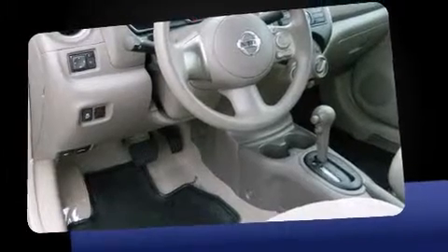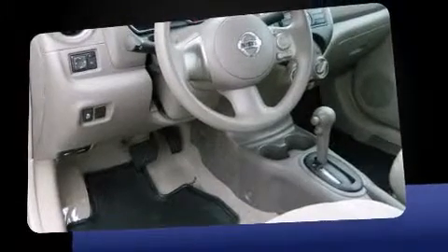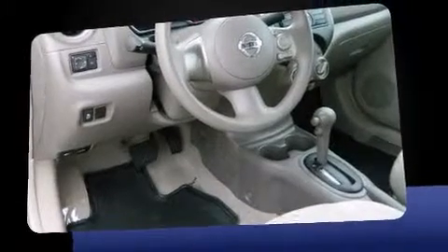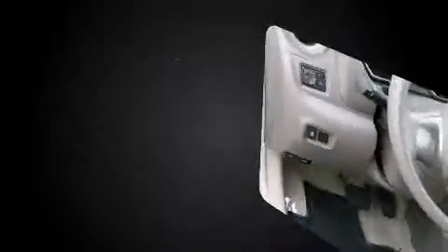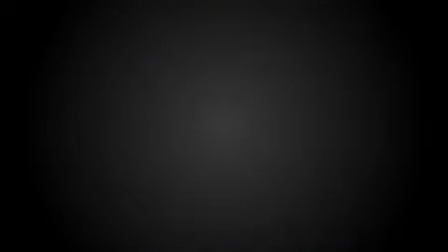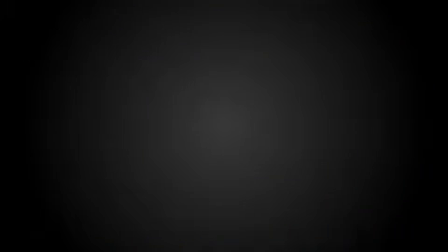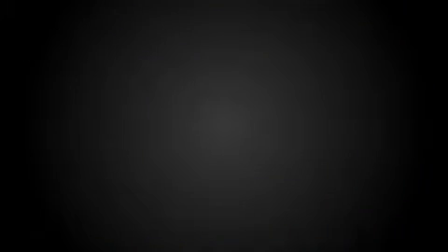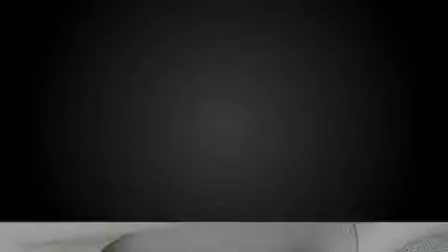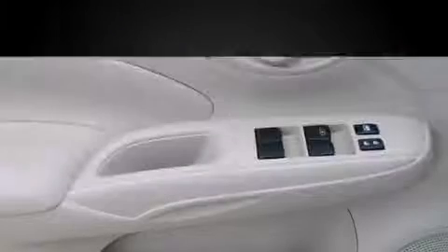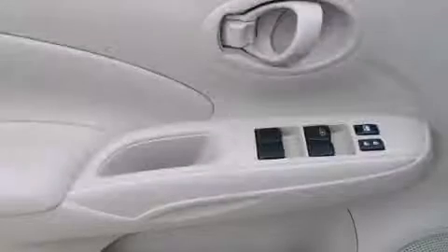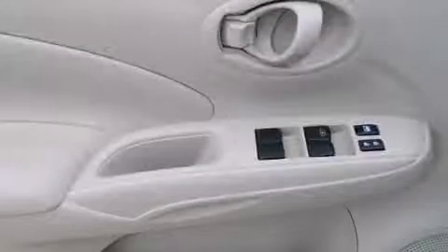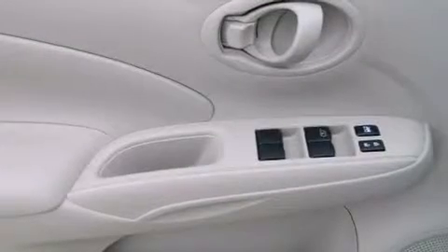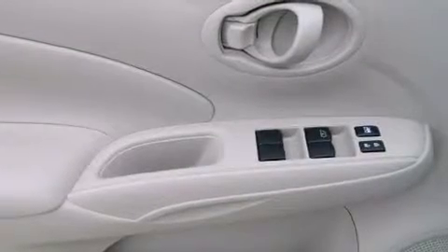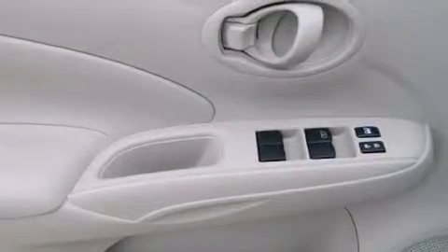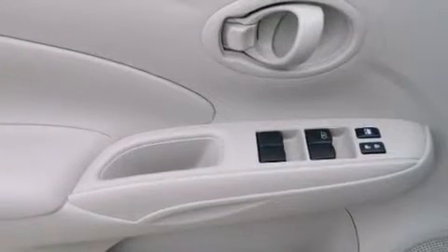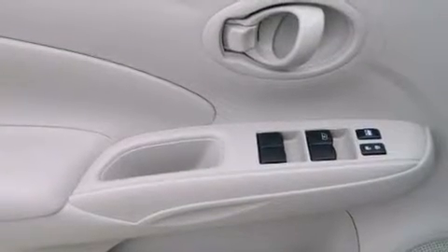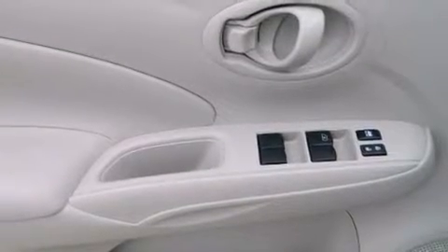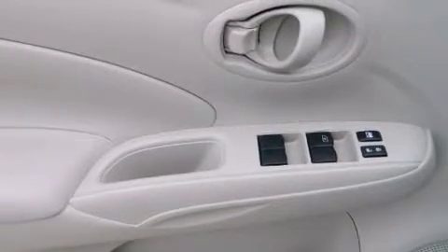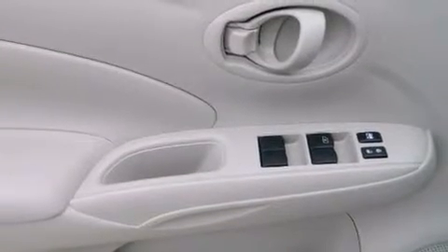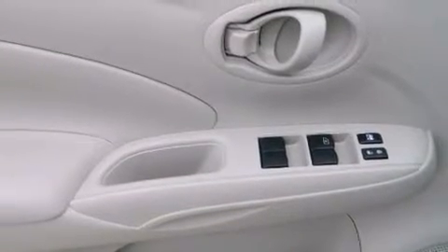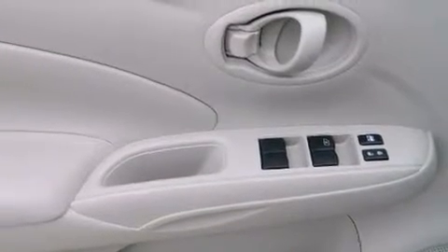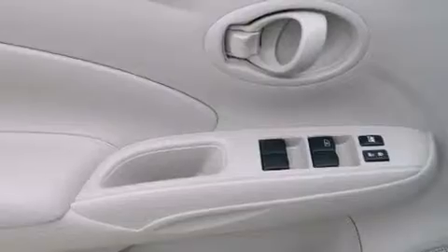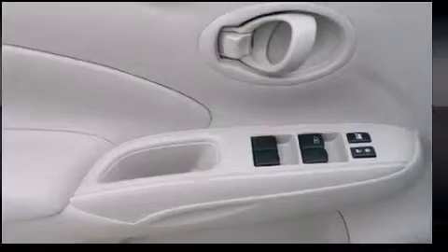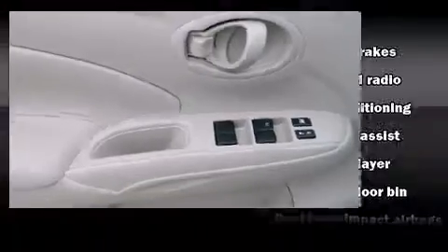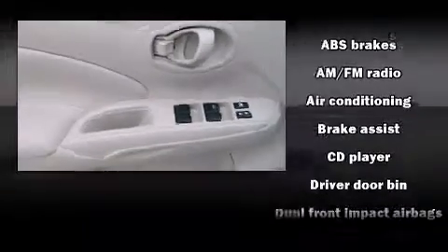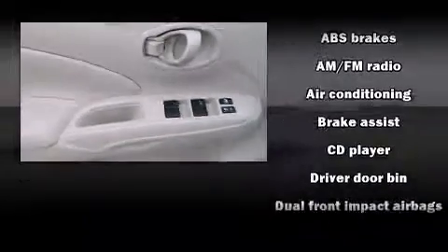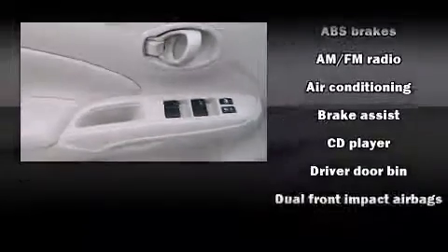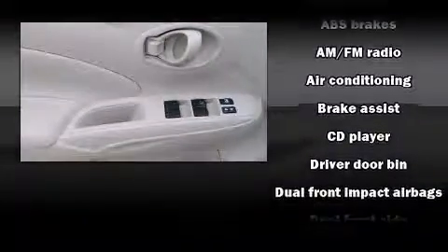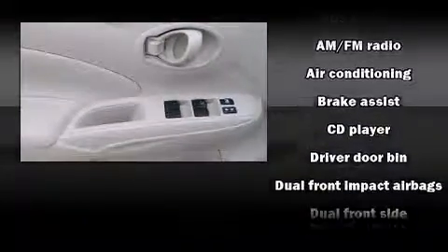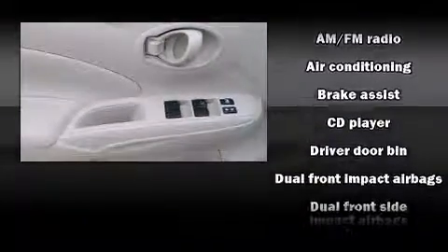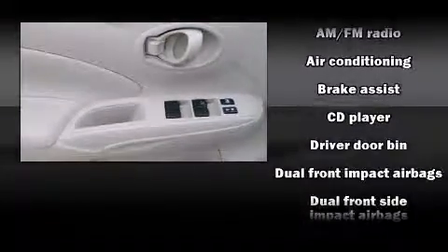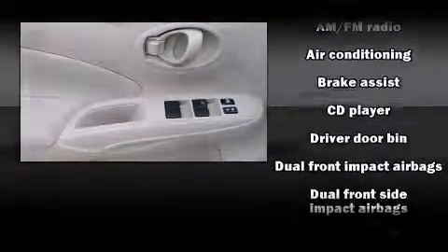The following features are included: a trip computer, tilt steering wheel, and much more.